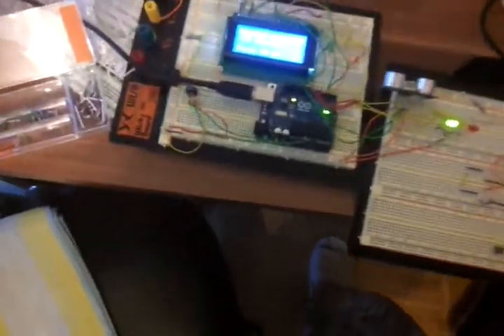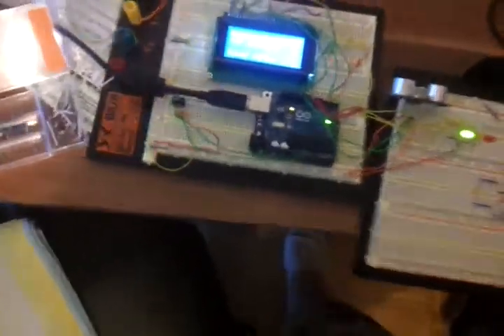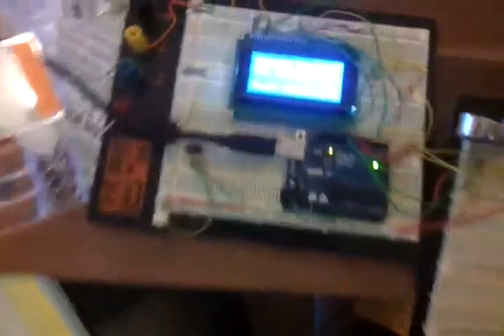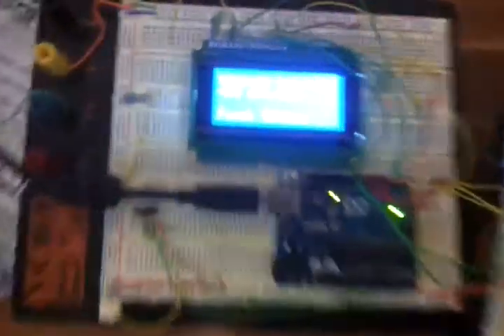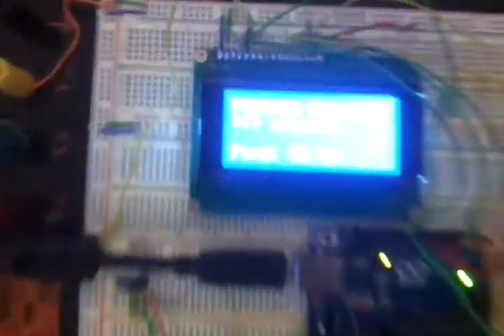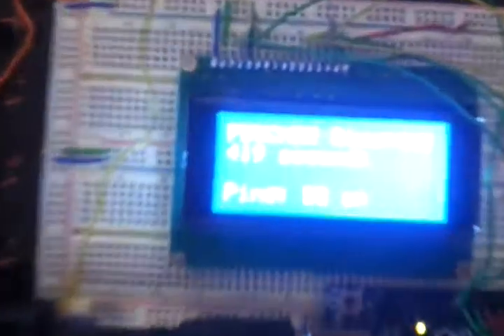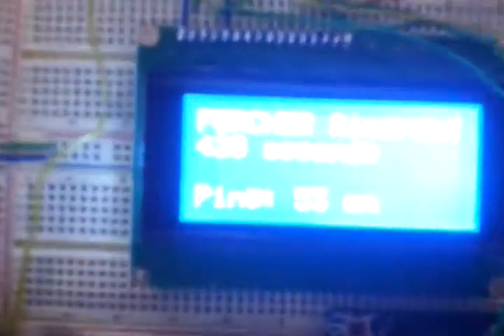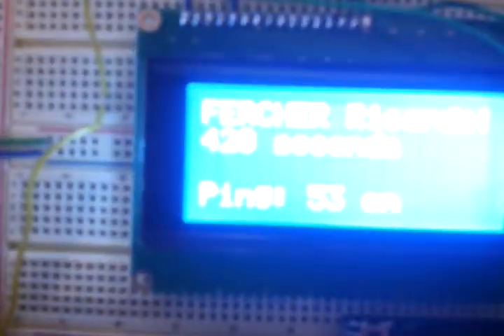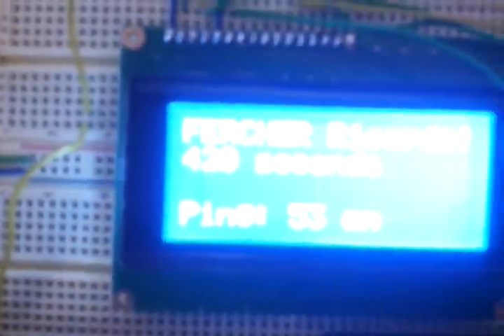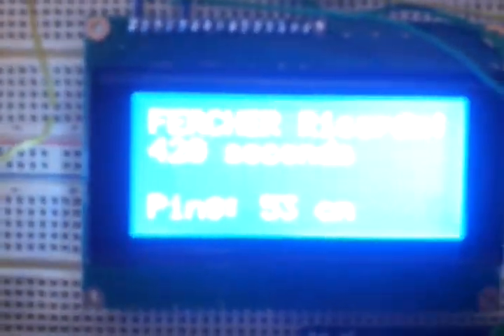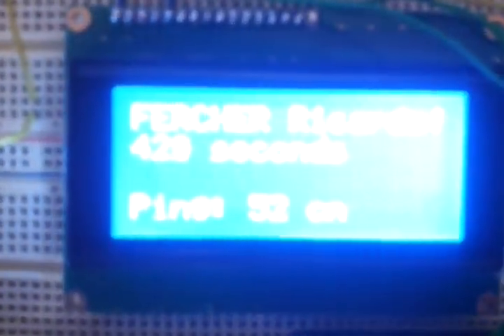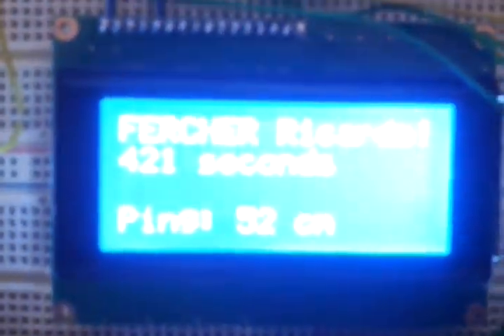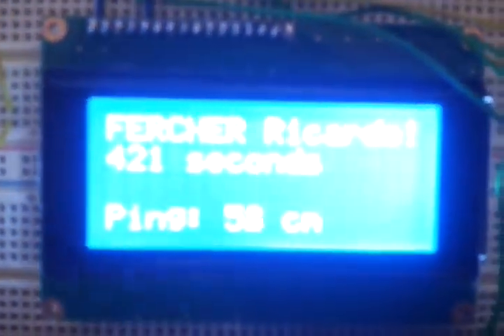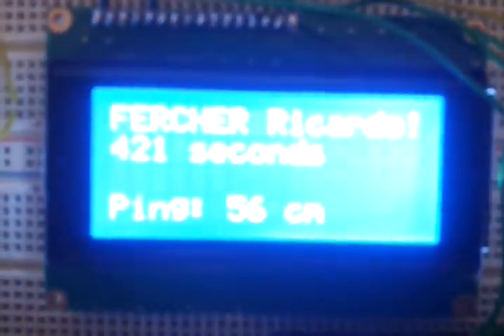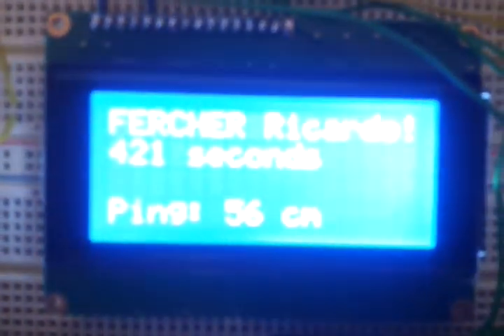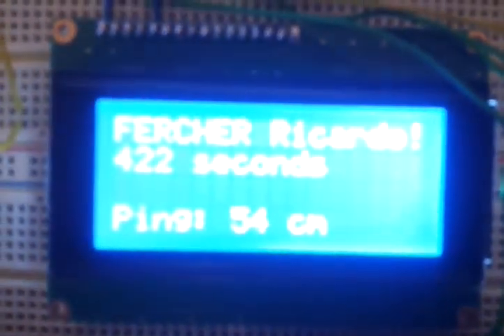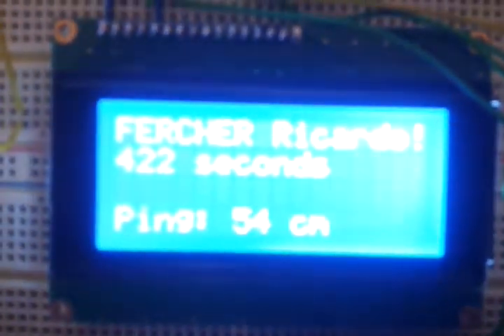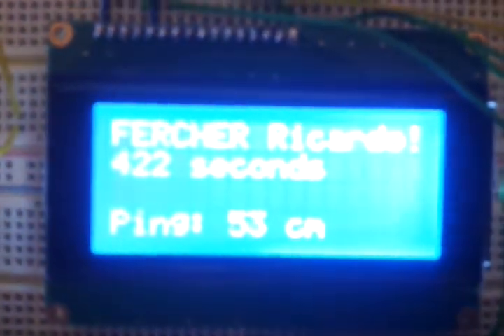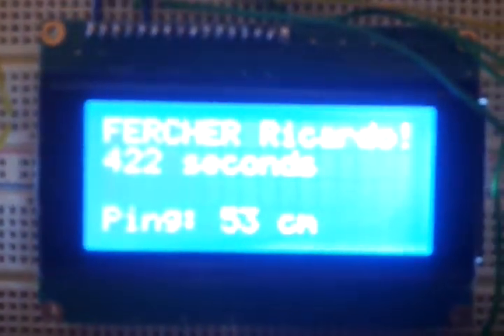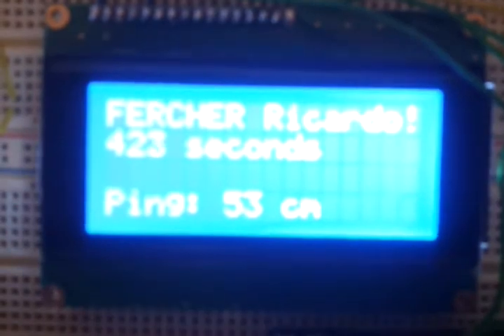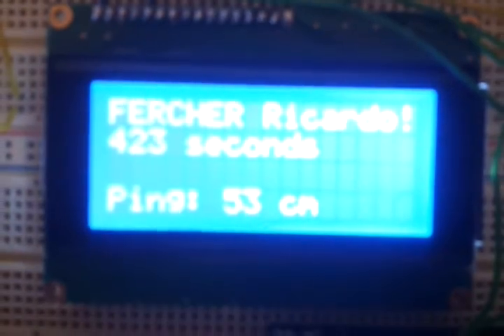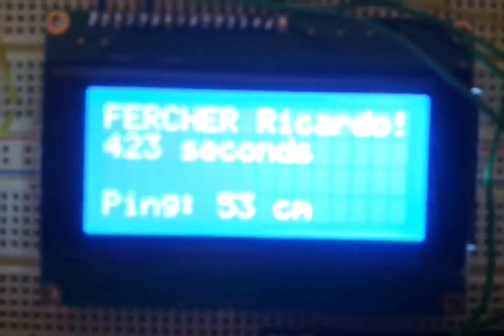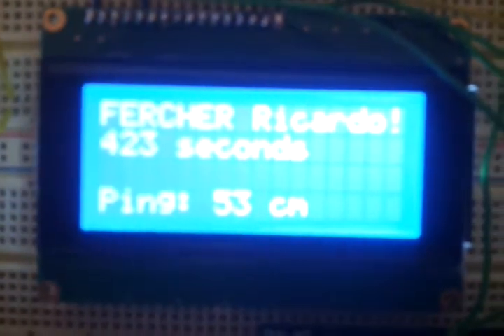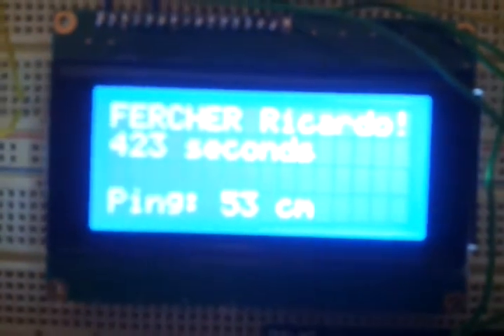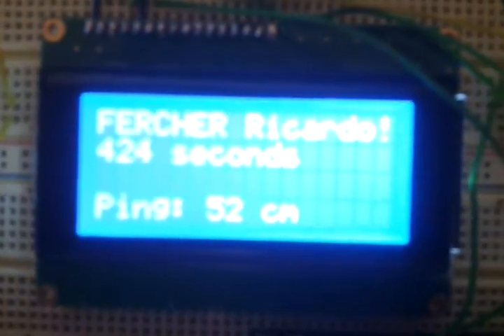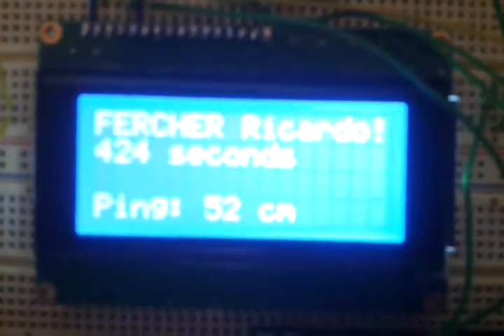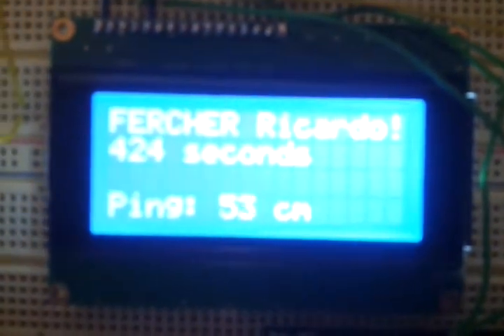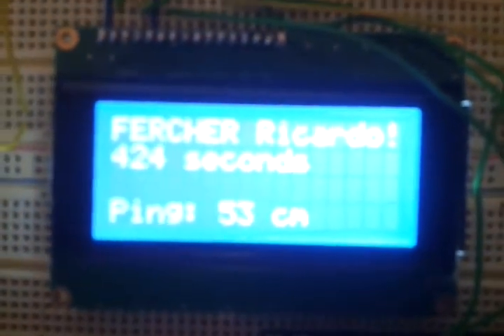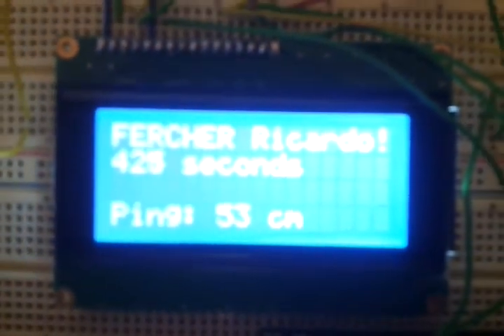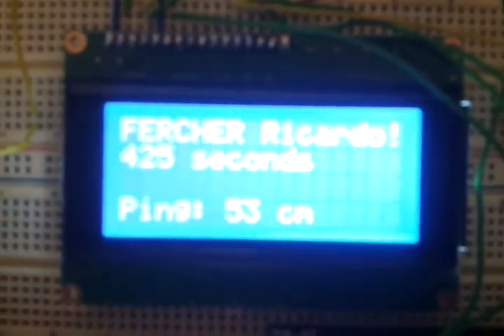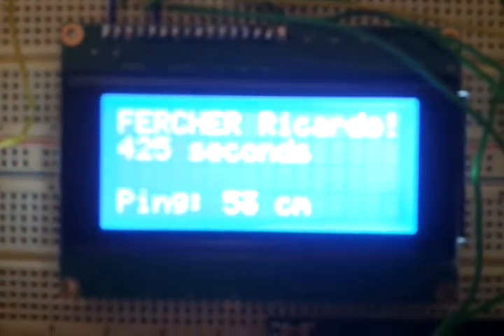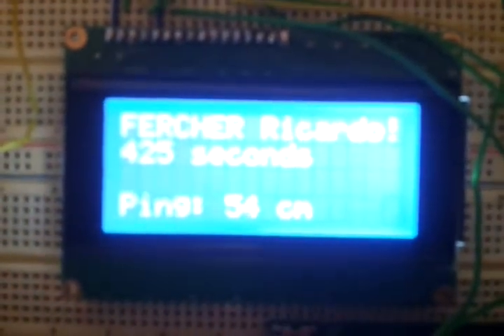On the display you can see my name, then the running time in seconds and the distance in centimeters.